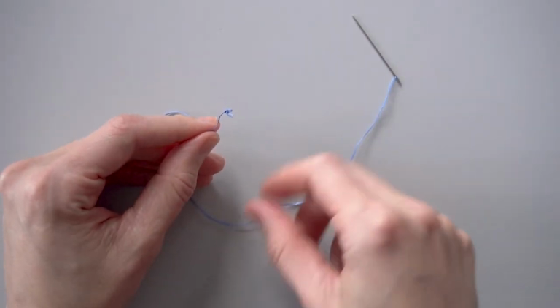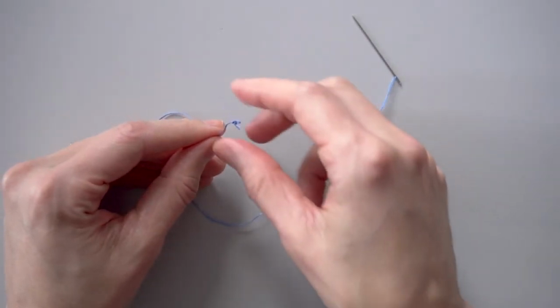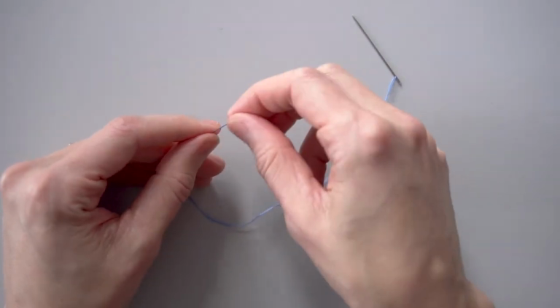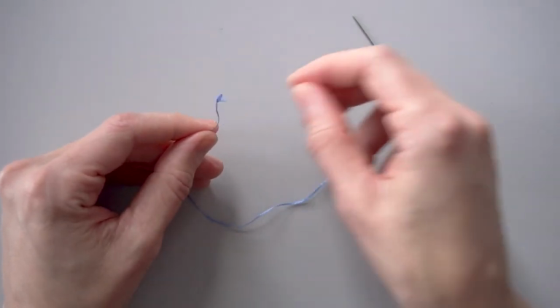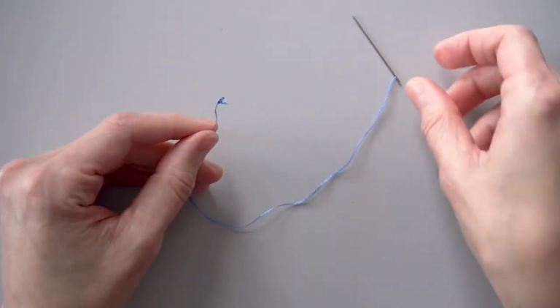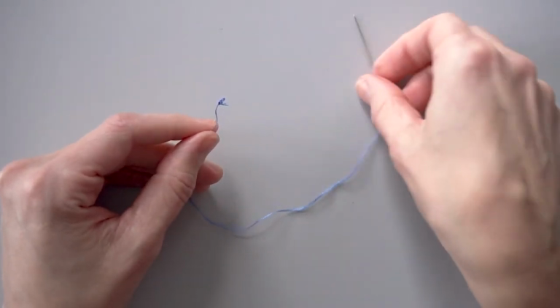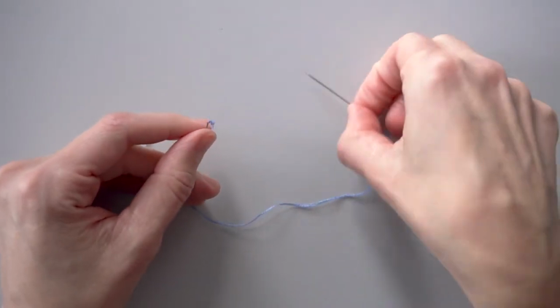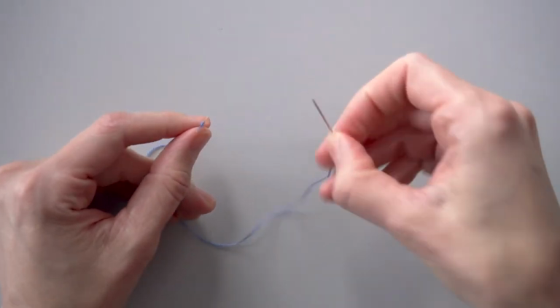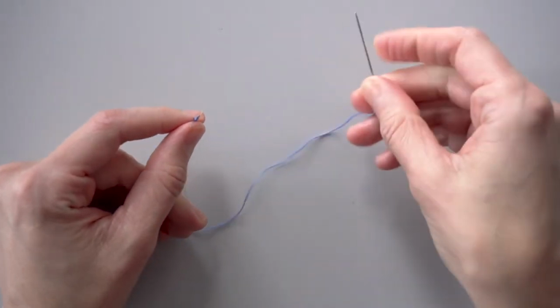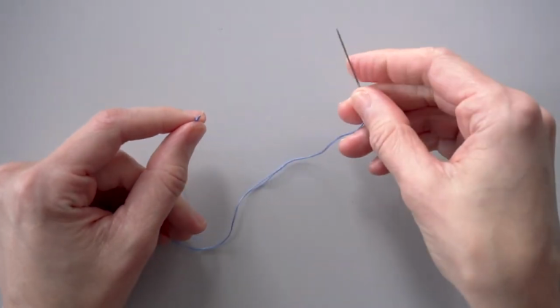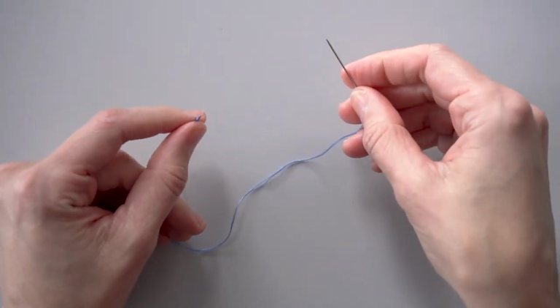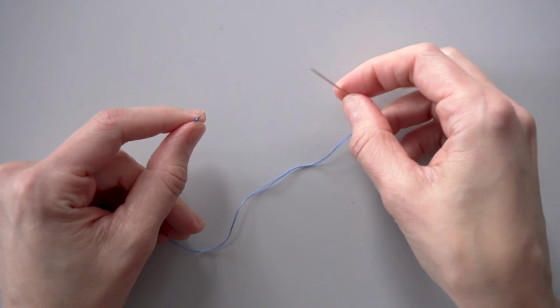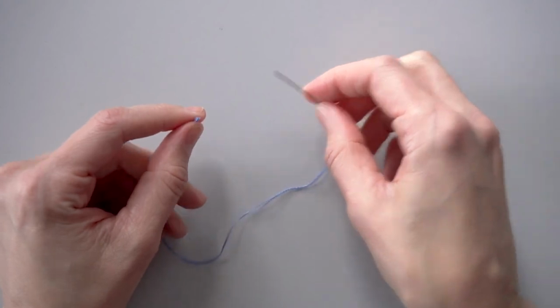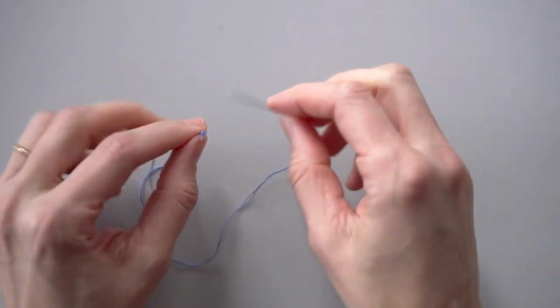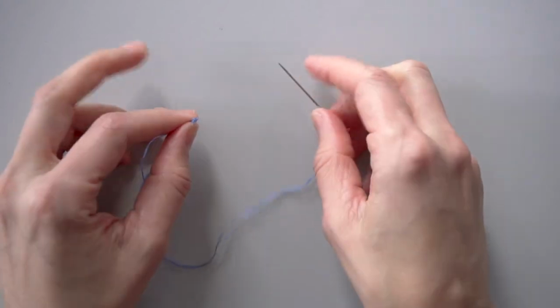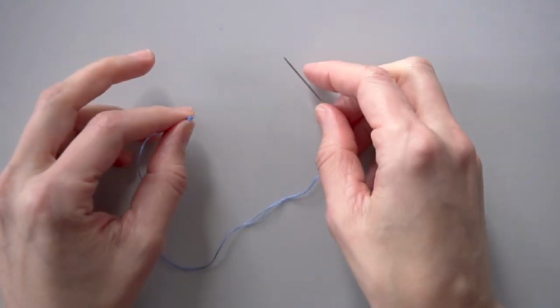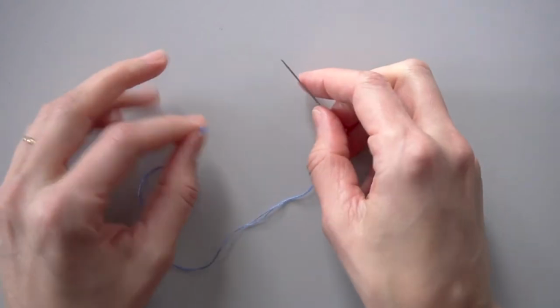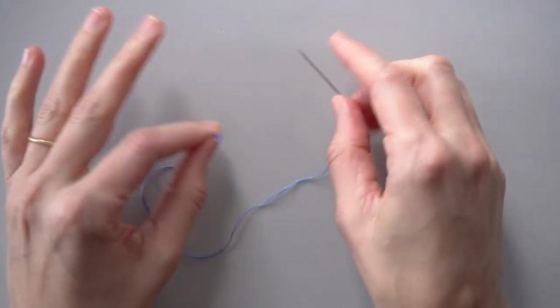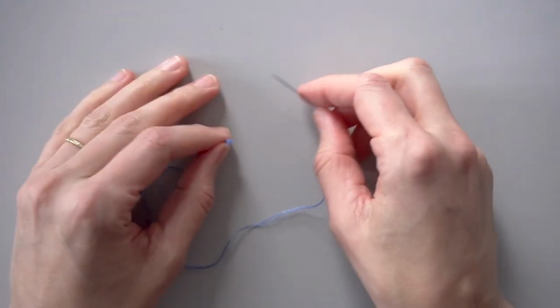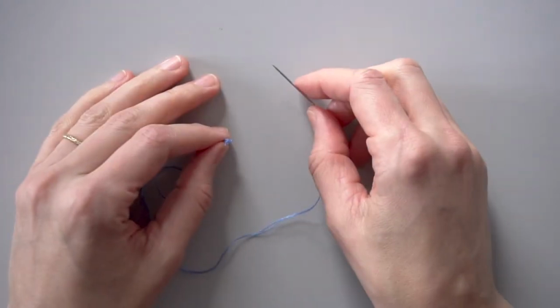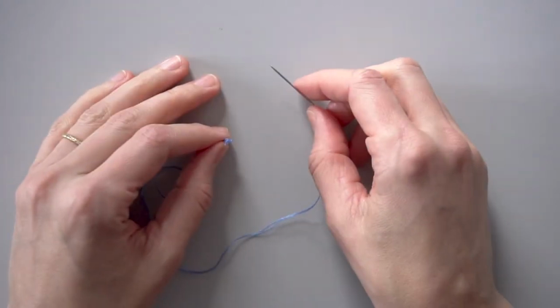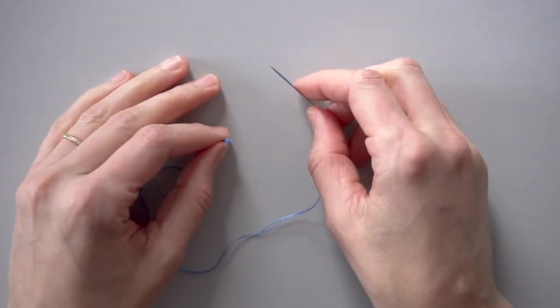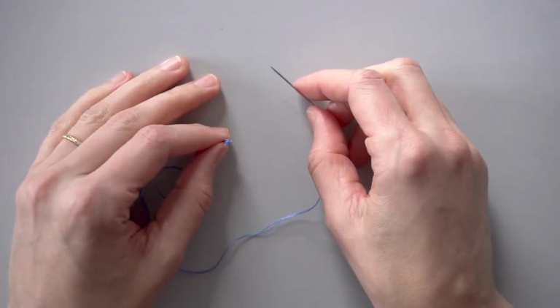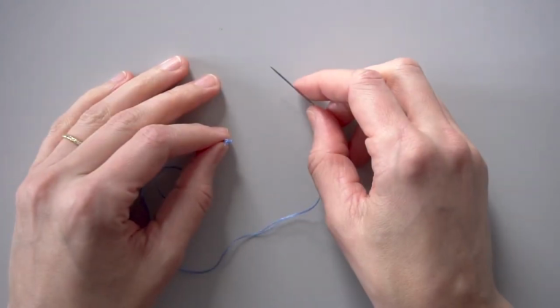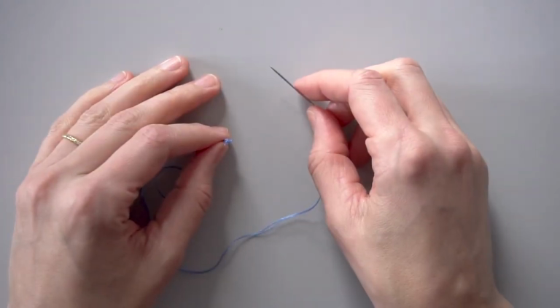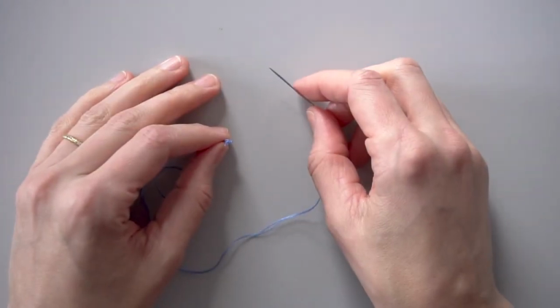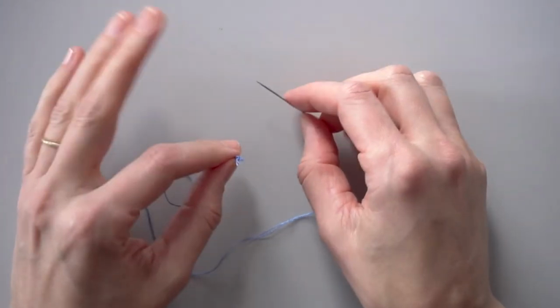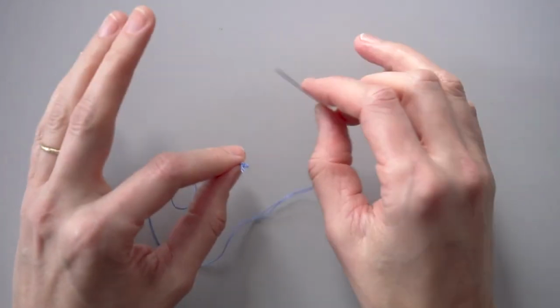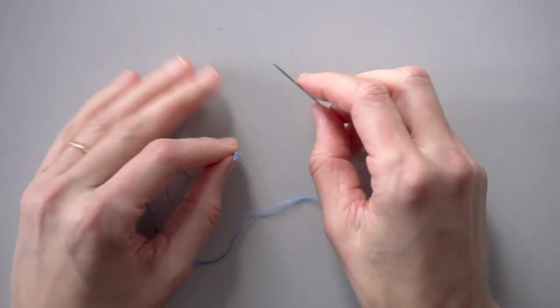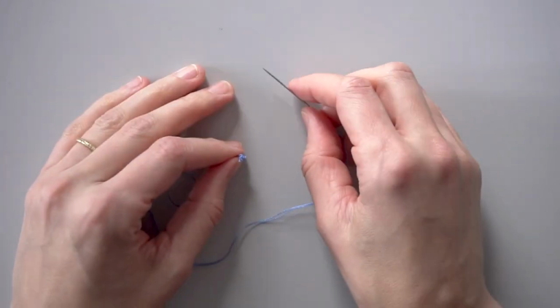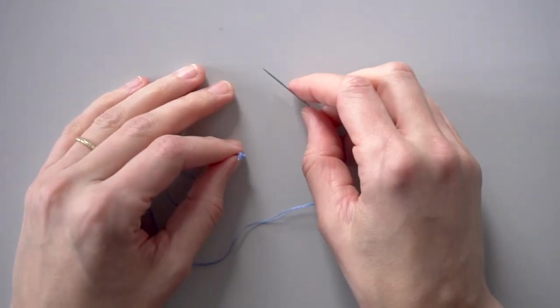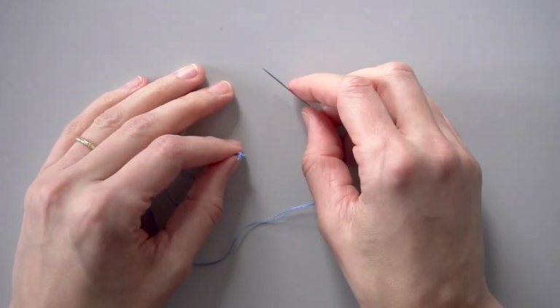So that is the finger roll knot. Either way, both knots work great. It's up to you, and you're ready to get sewing.